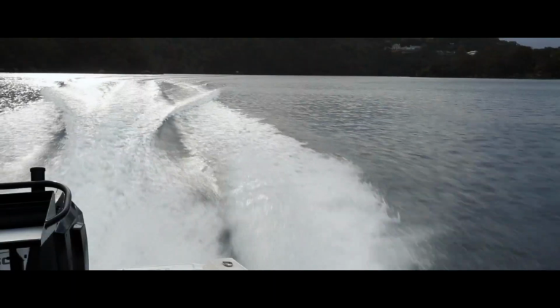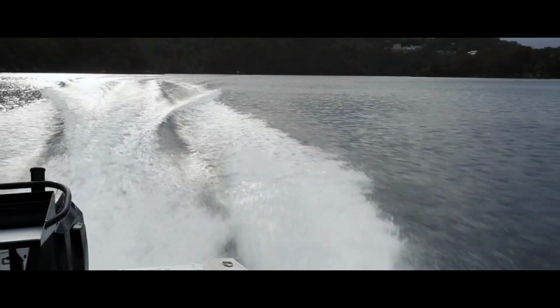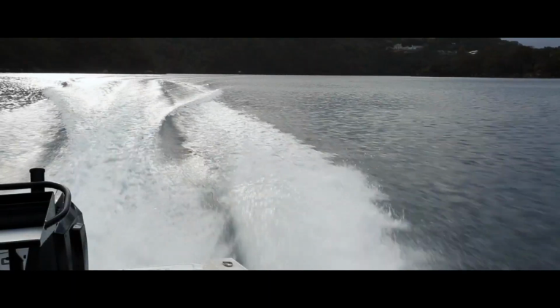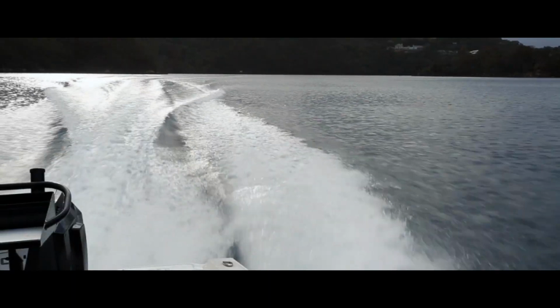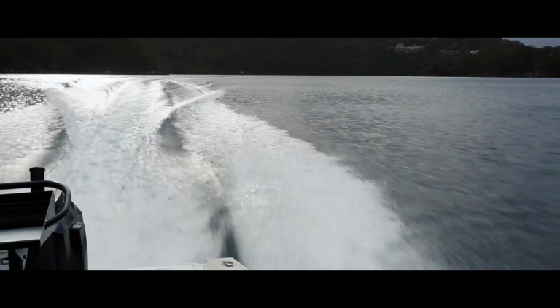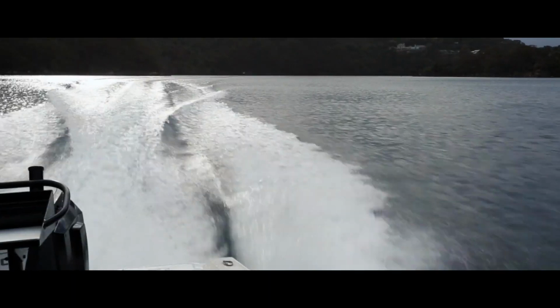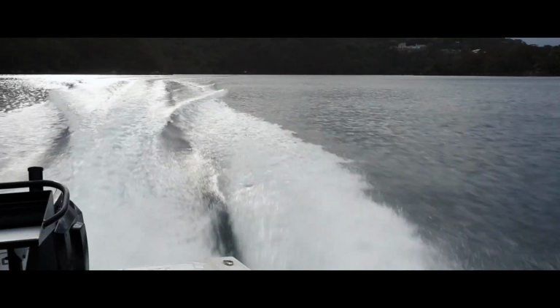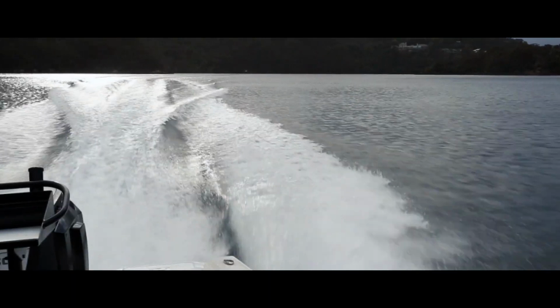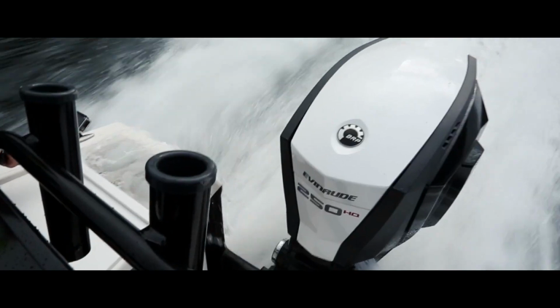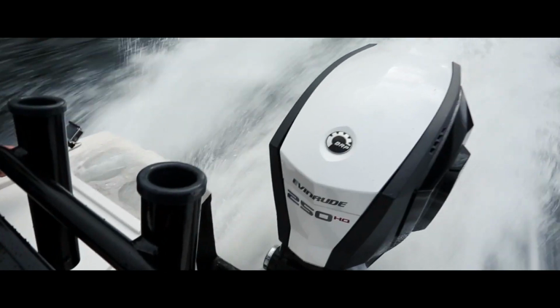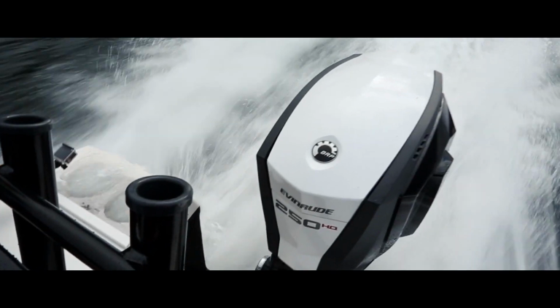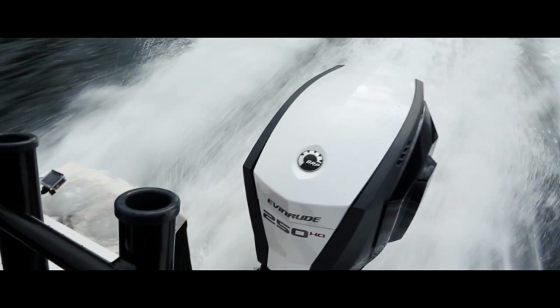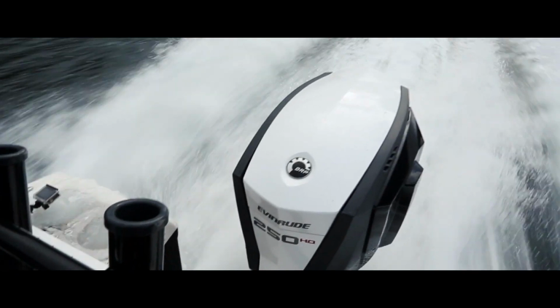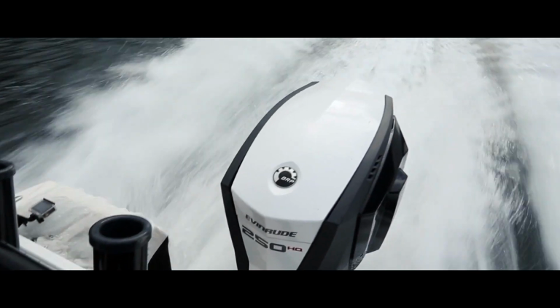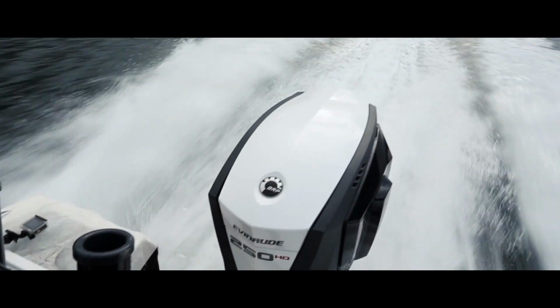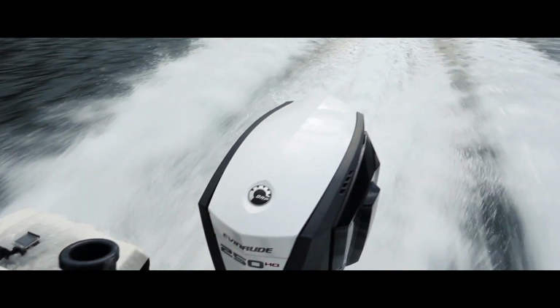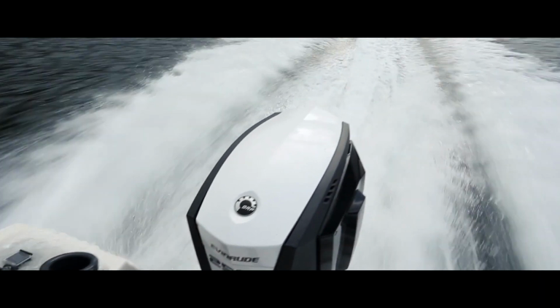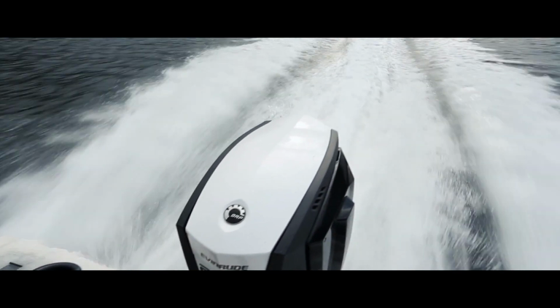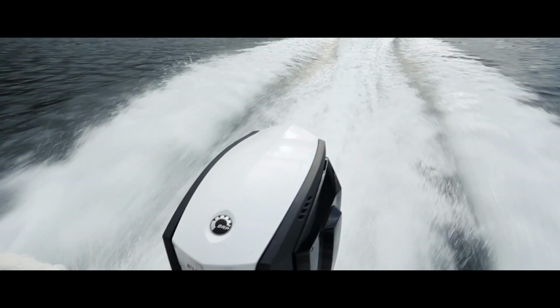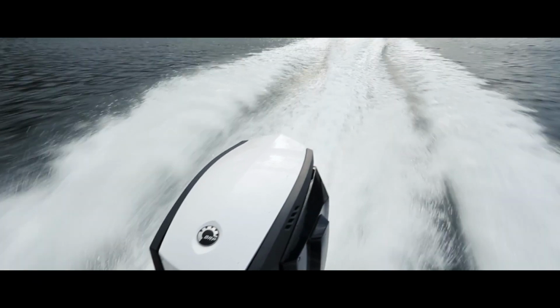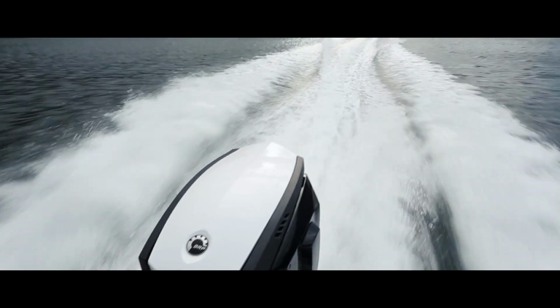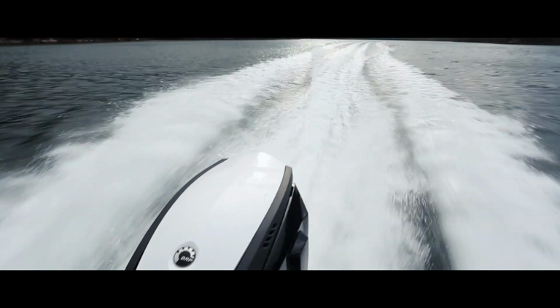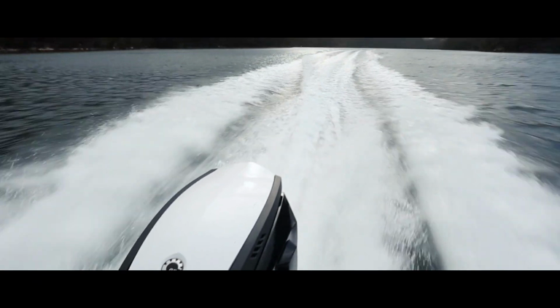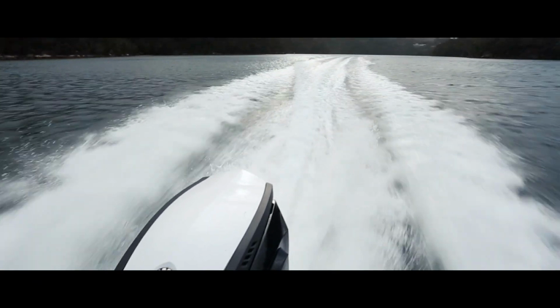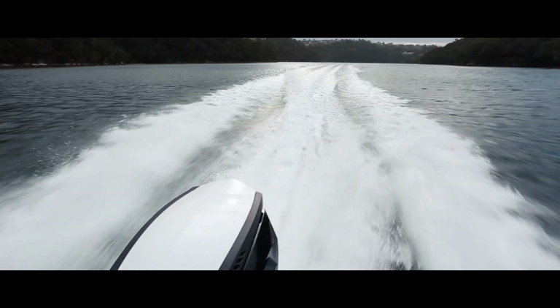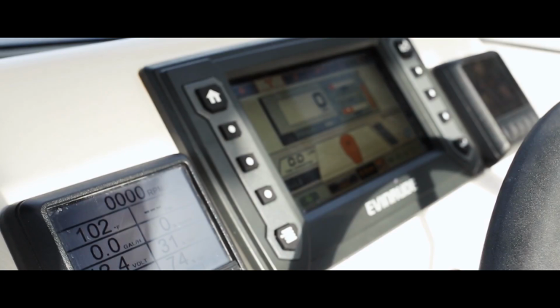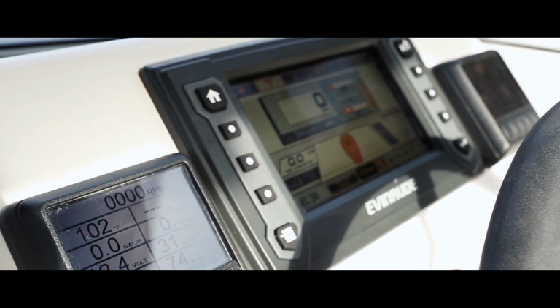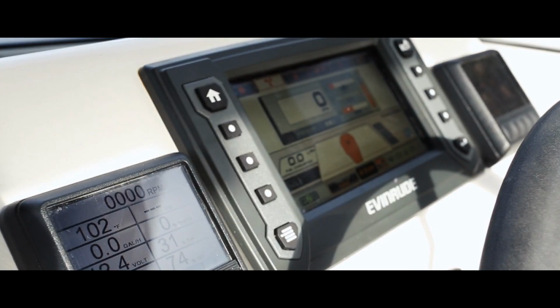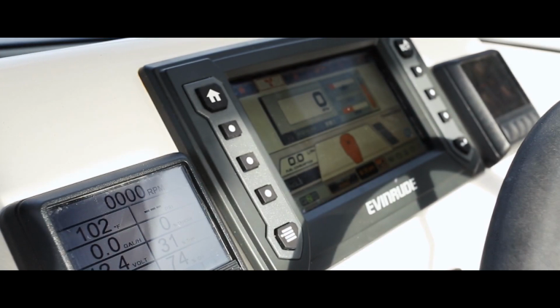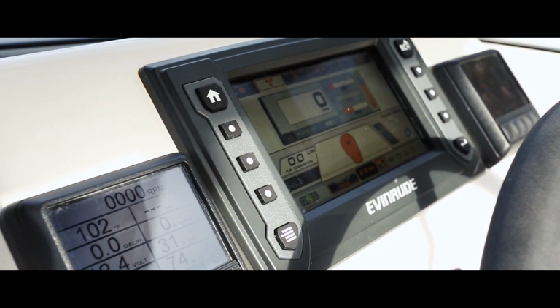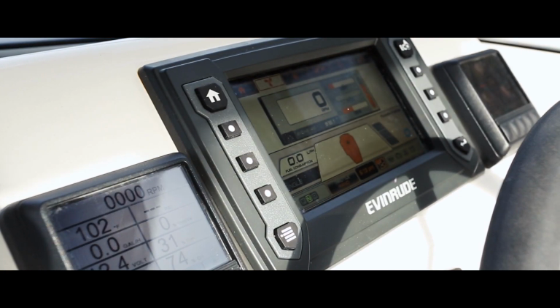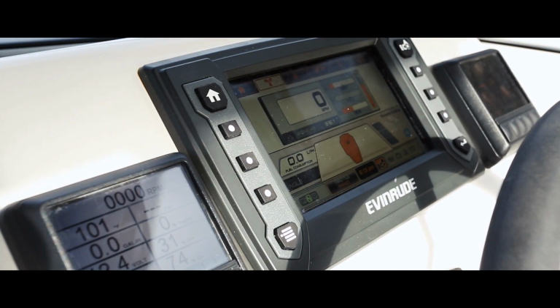On the back I've got a G2 250 HO Evinrude. It's been unbelievable for me.